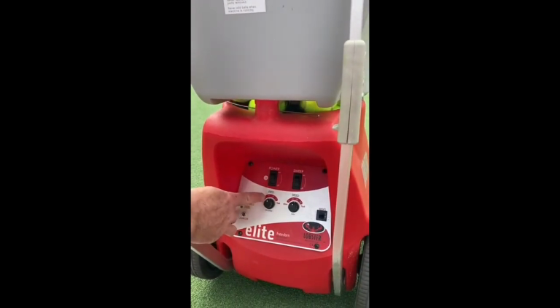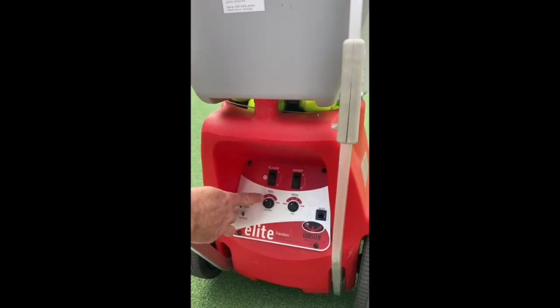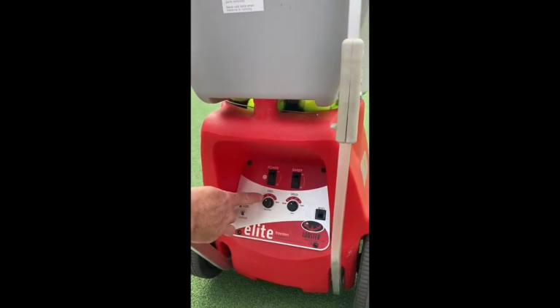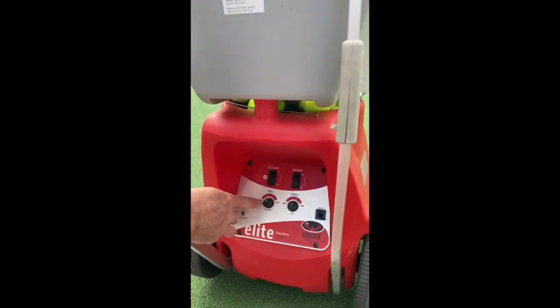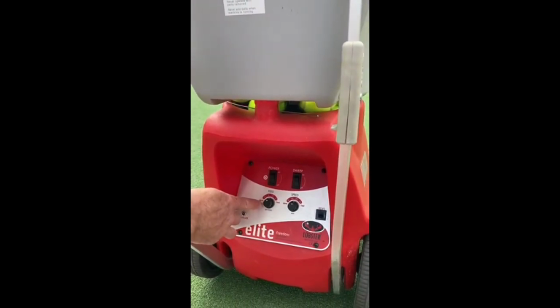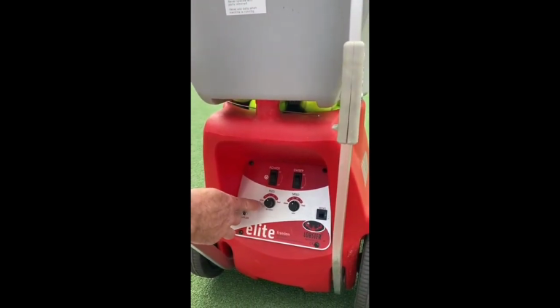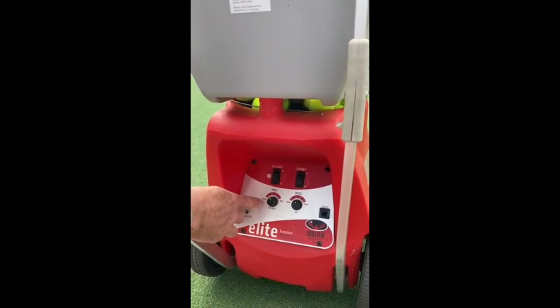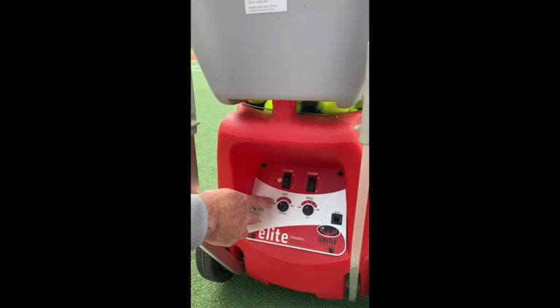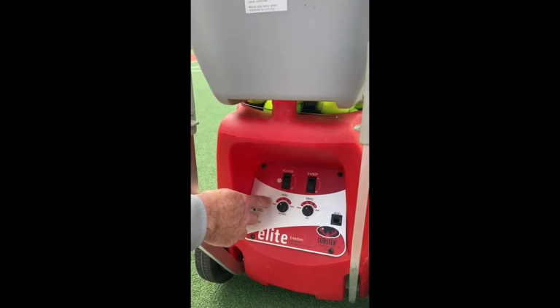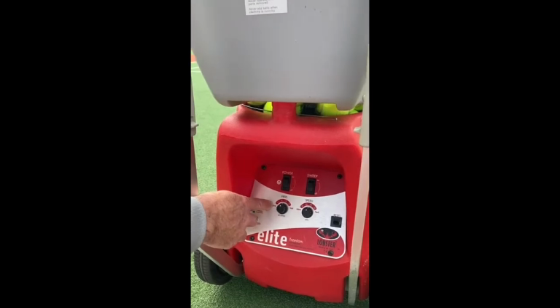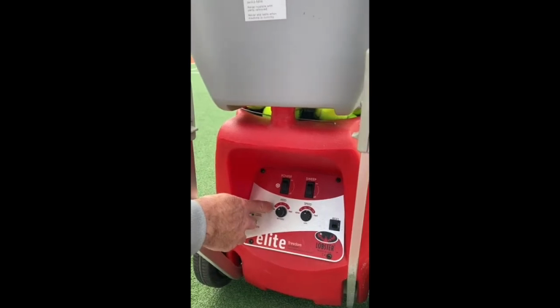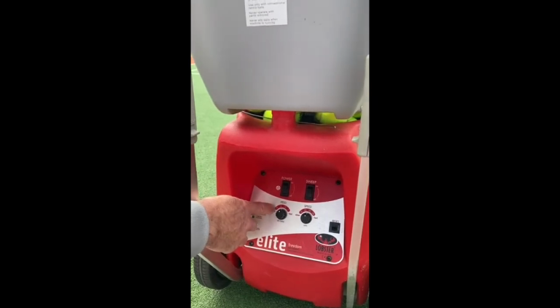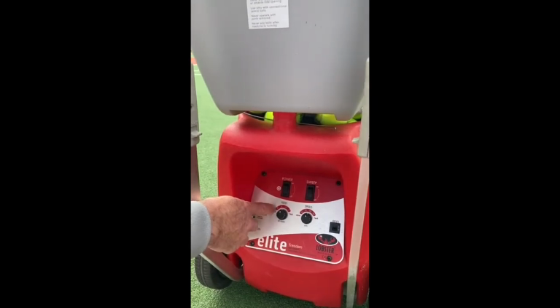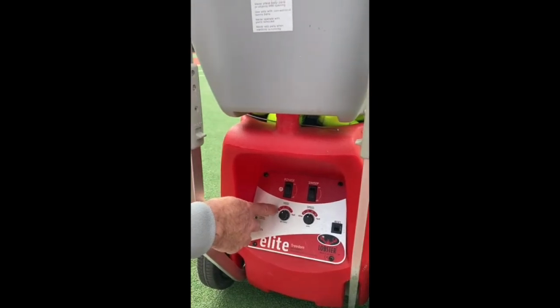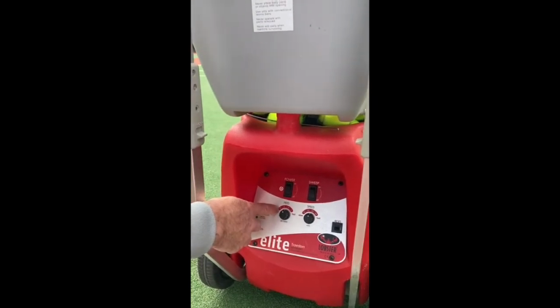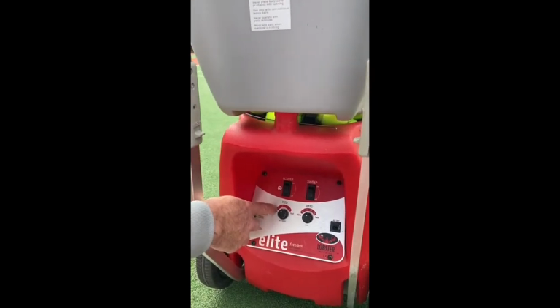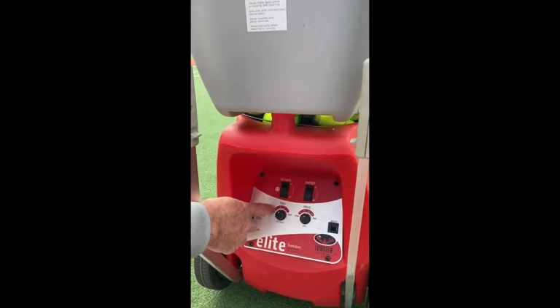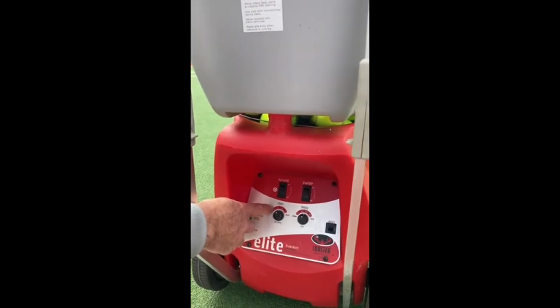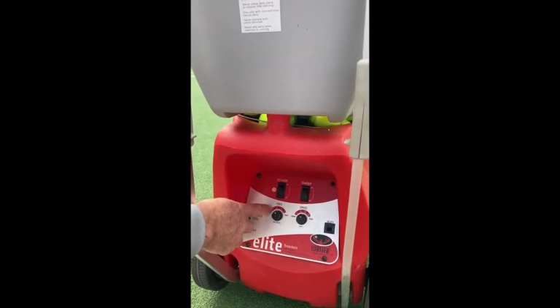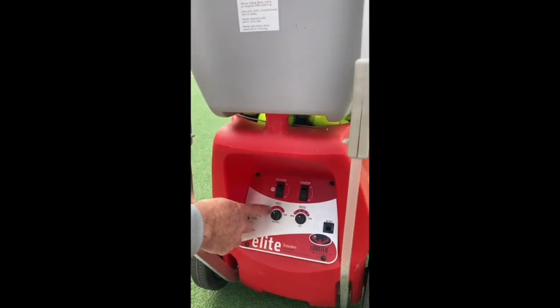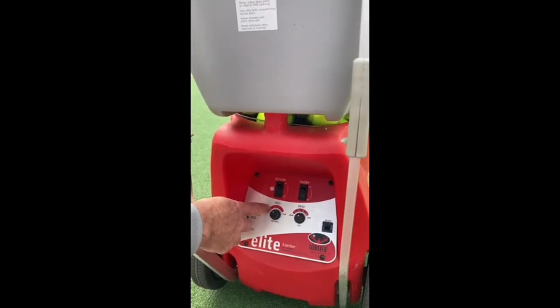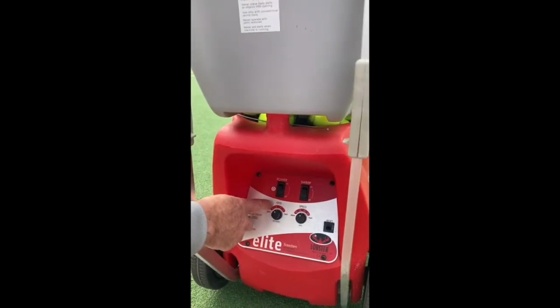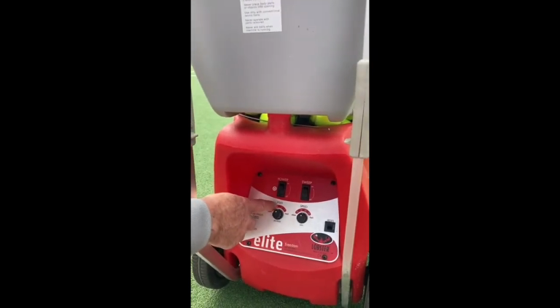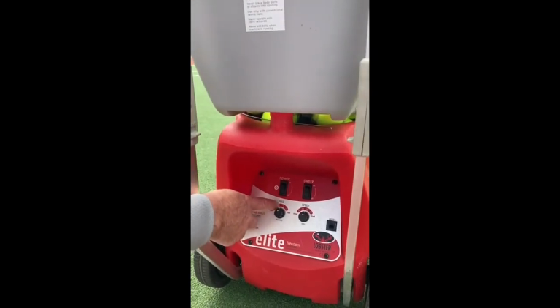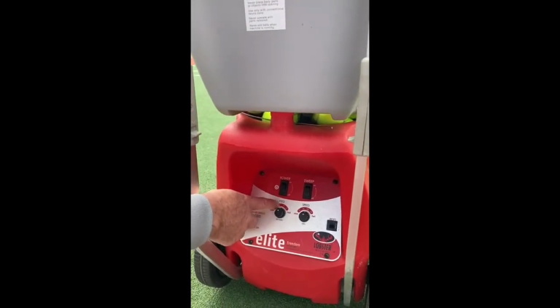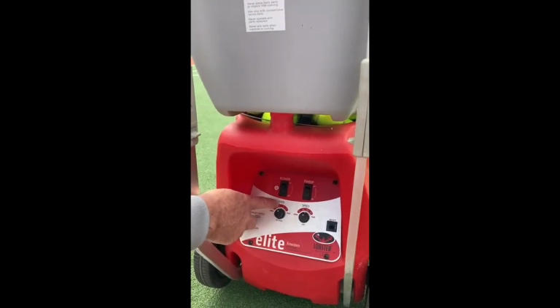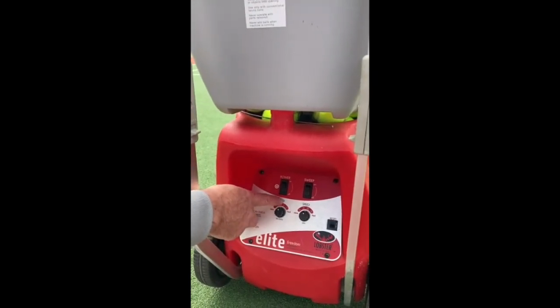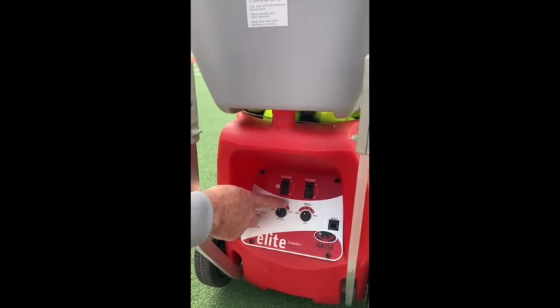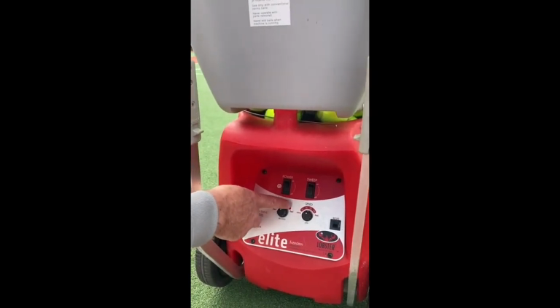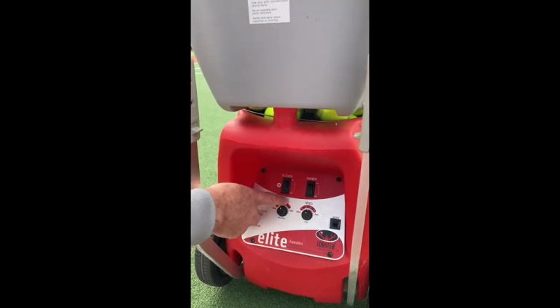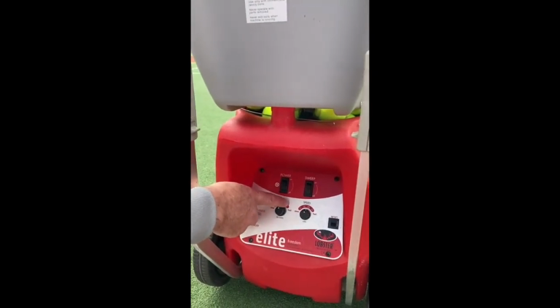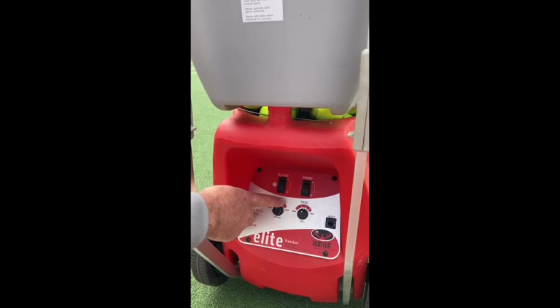We've got the feed button. A bit slow — we're at 10, that'll be 10 seconds, 8 seconds, 4 seconds, 2 seconds.